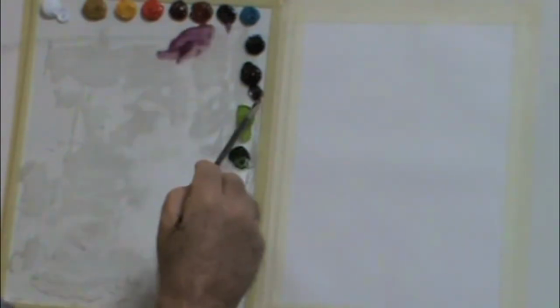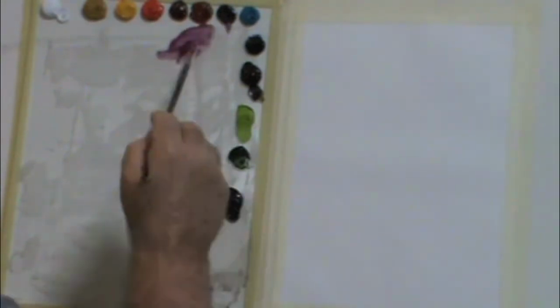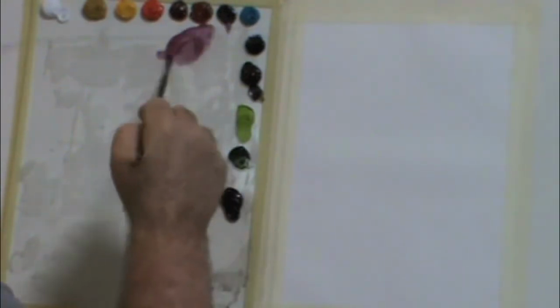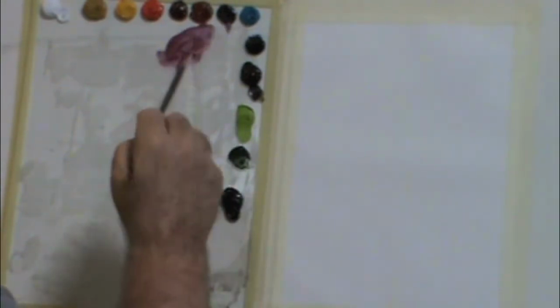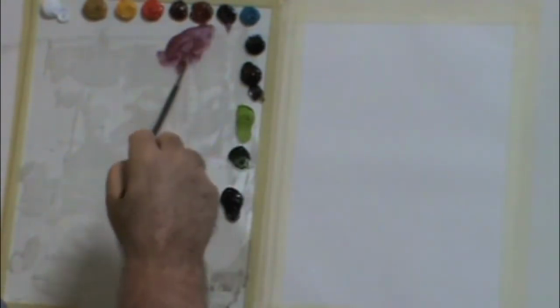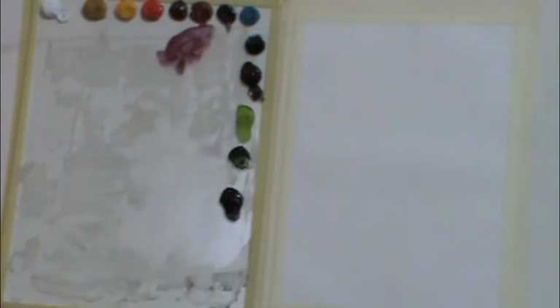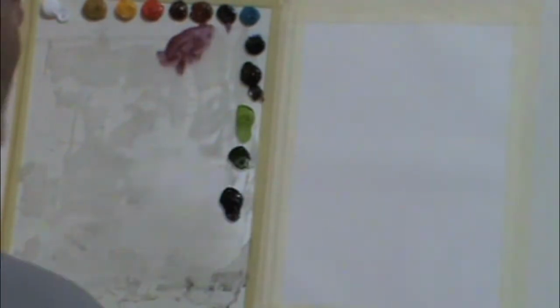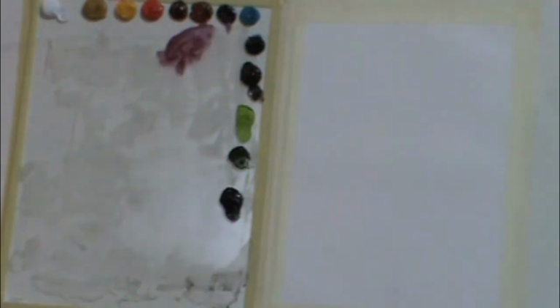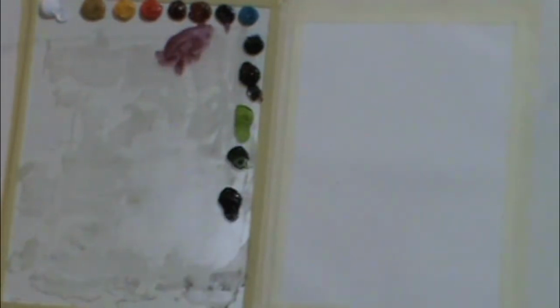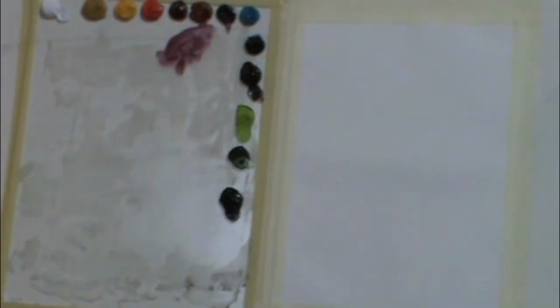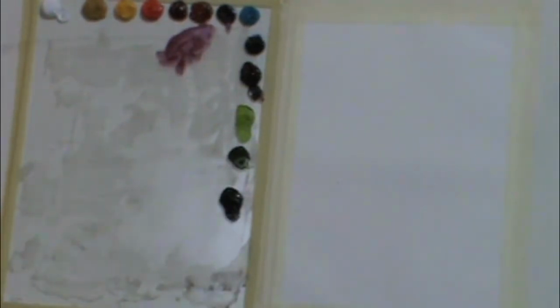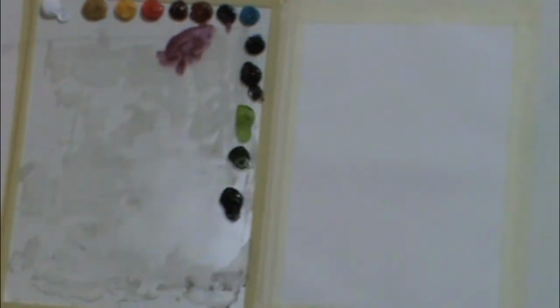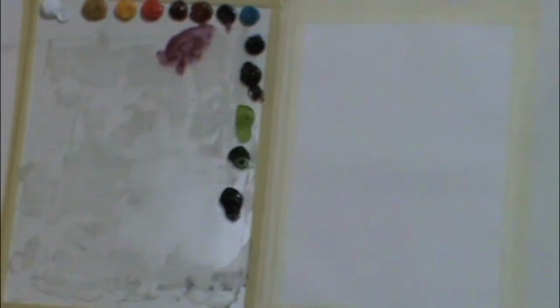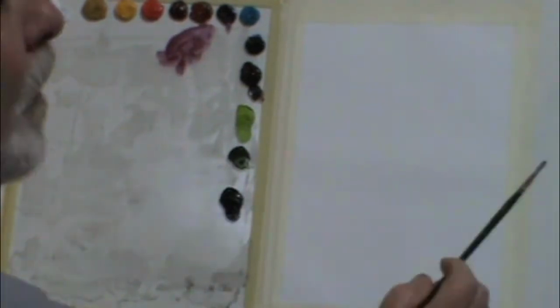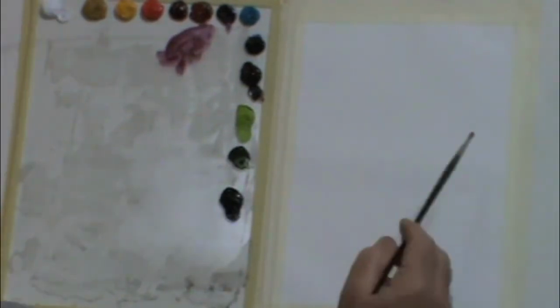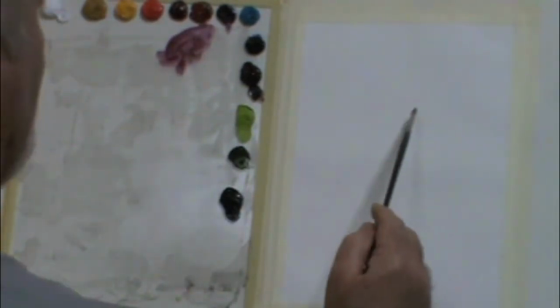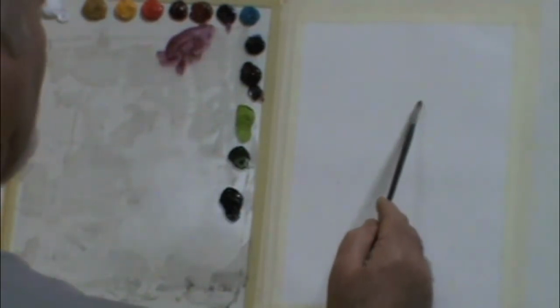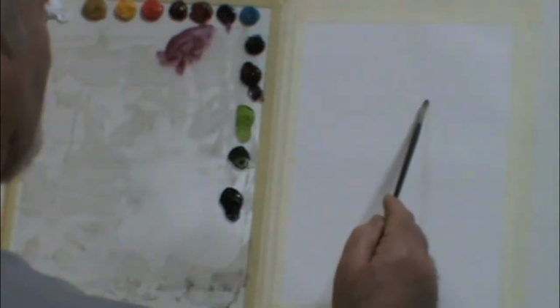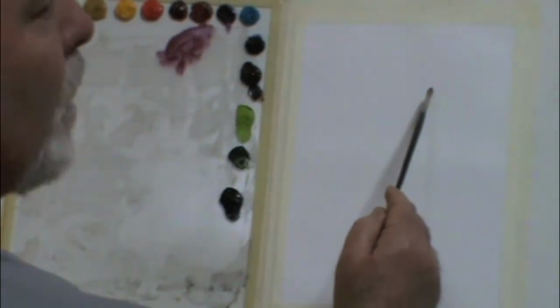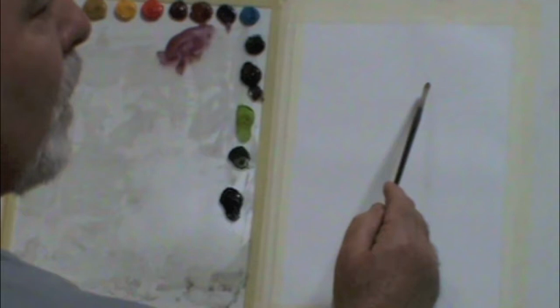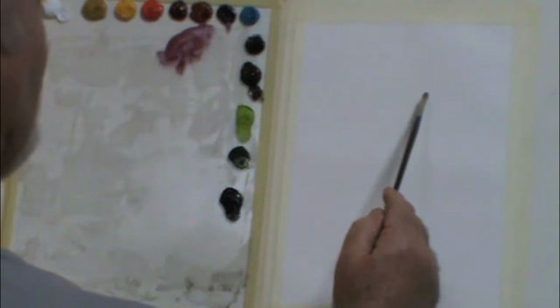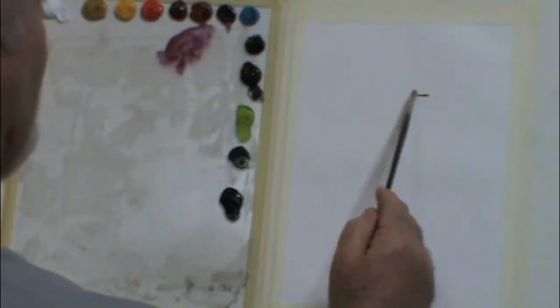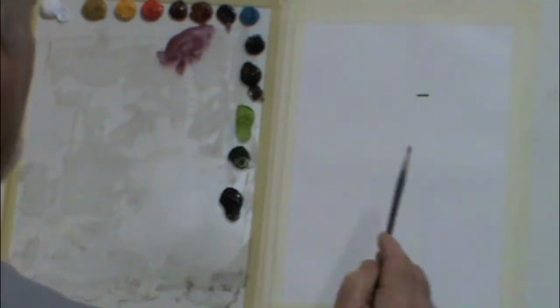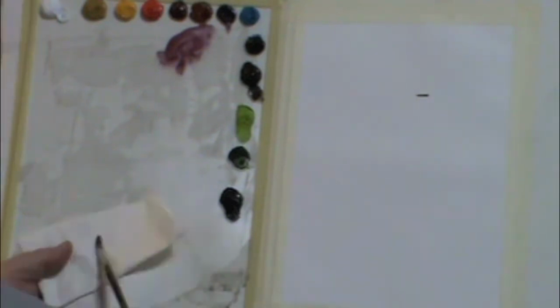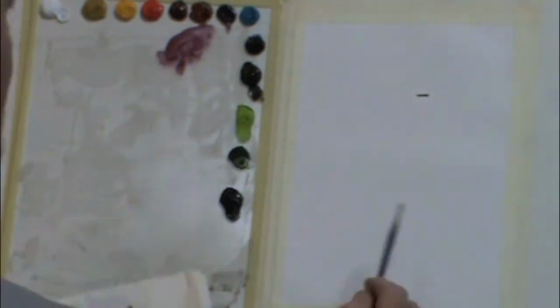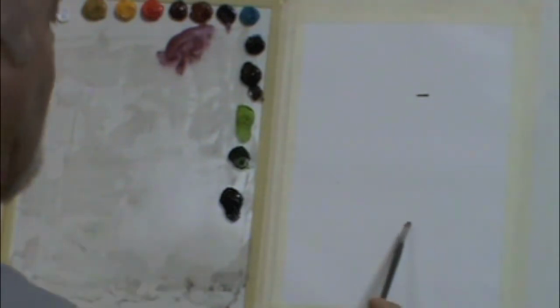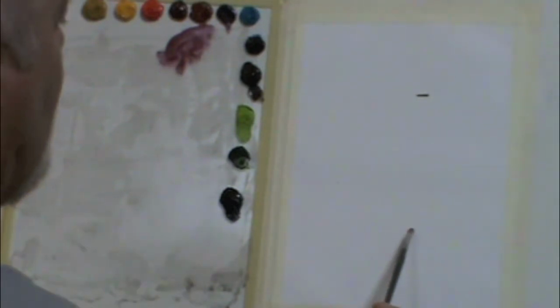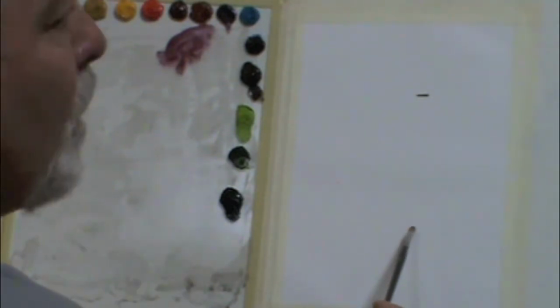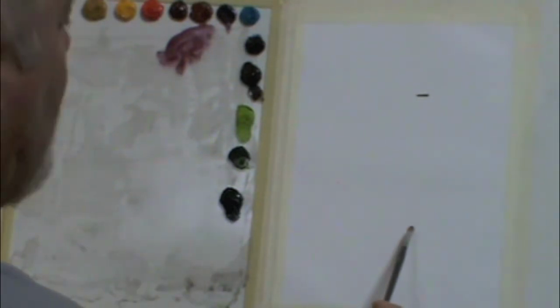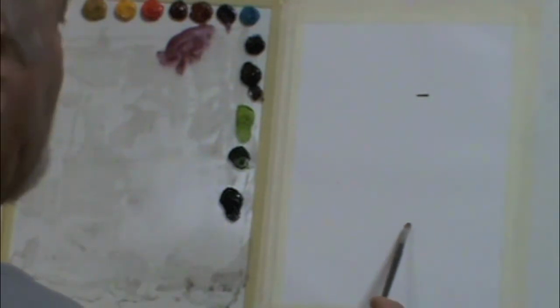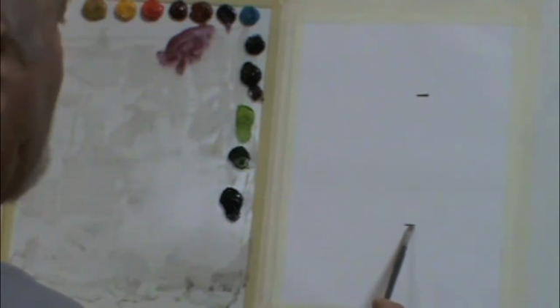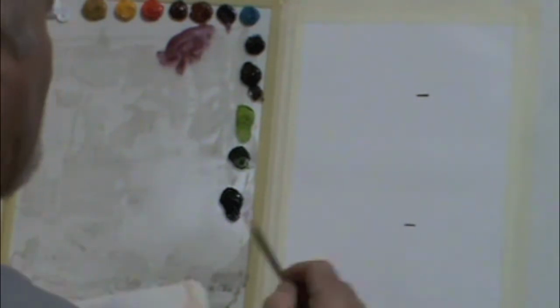You'll notice it starts with white, and black is at the far right. That's a piece of glass there in a vertical position.